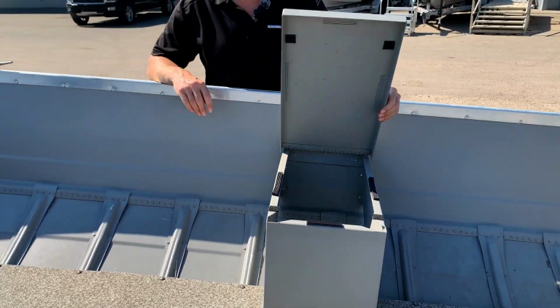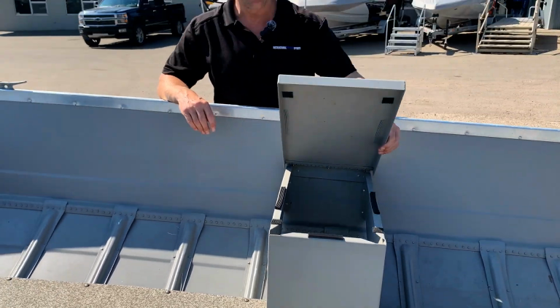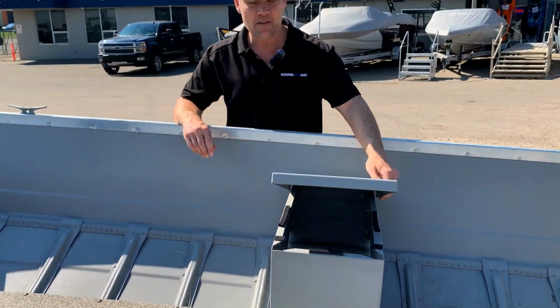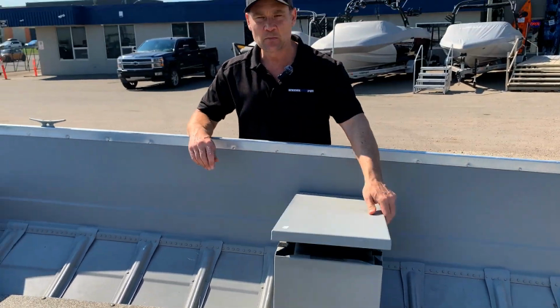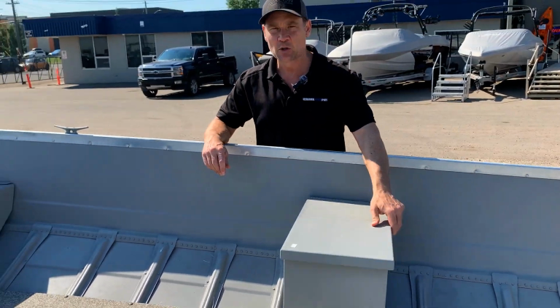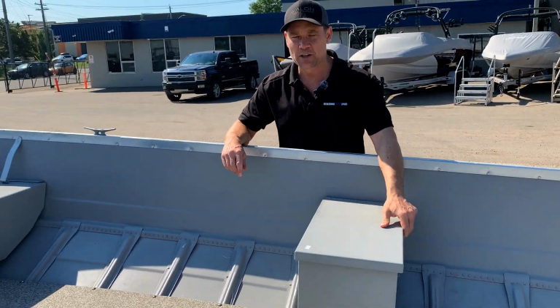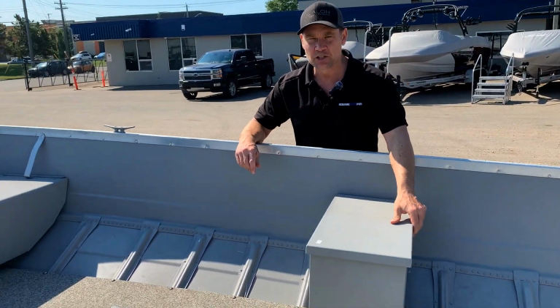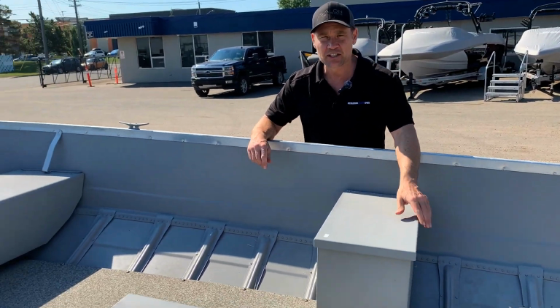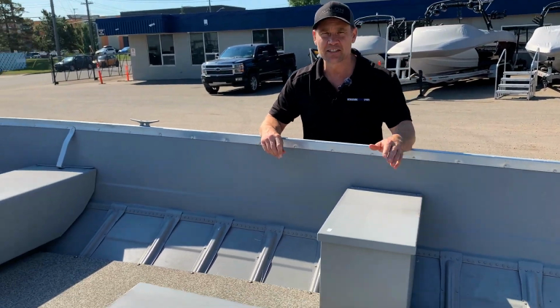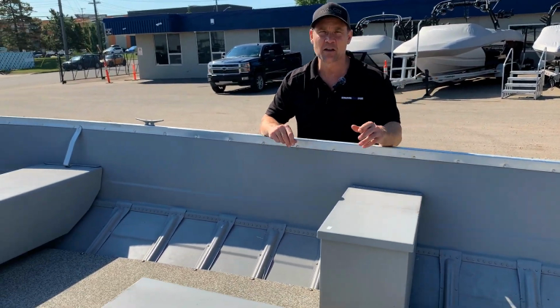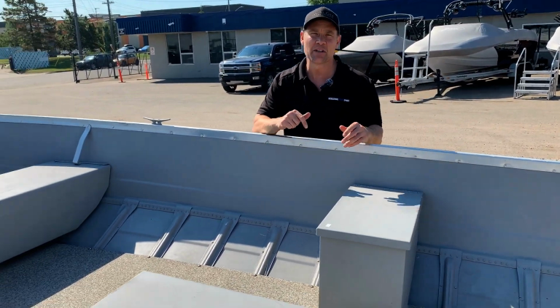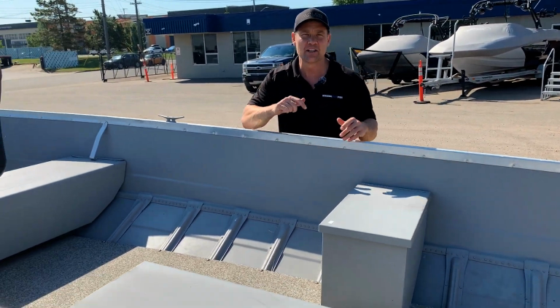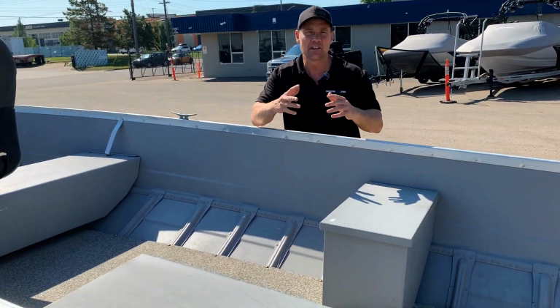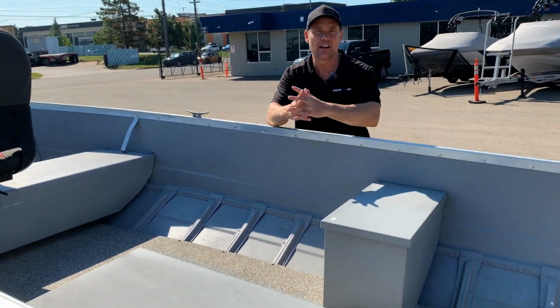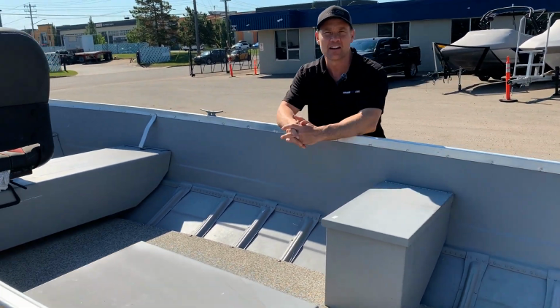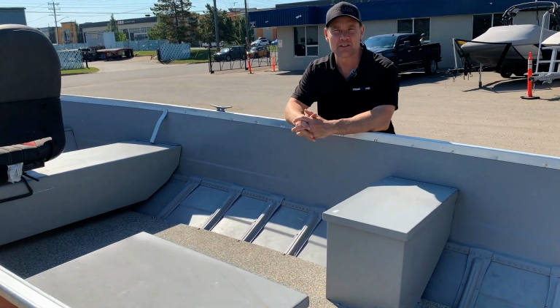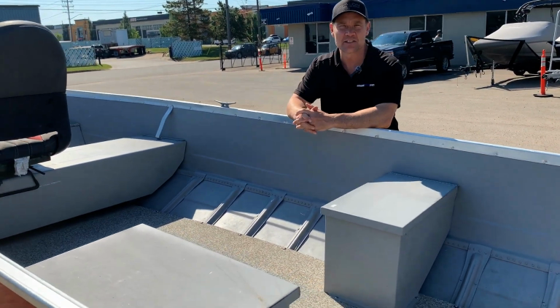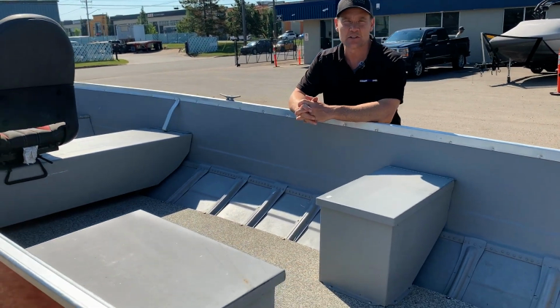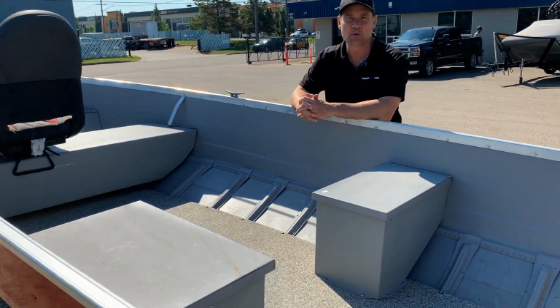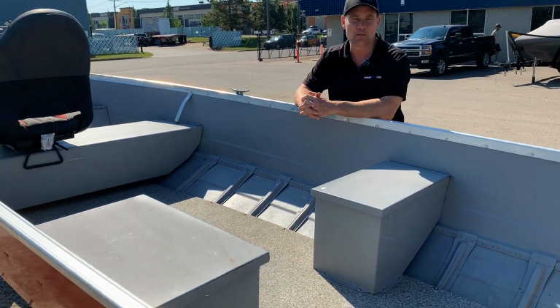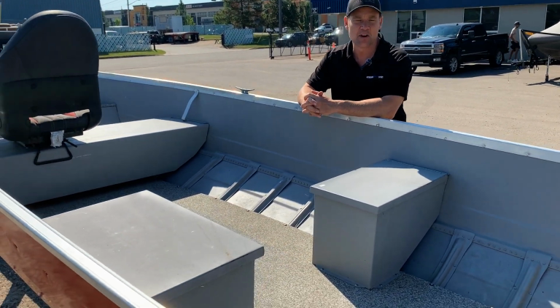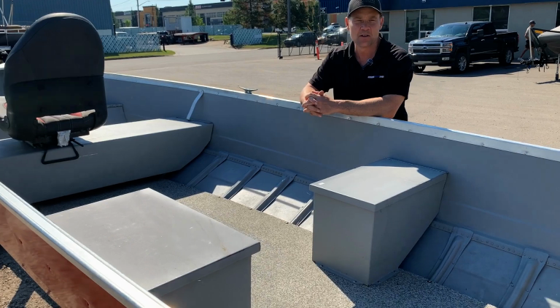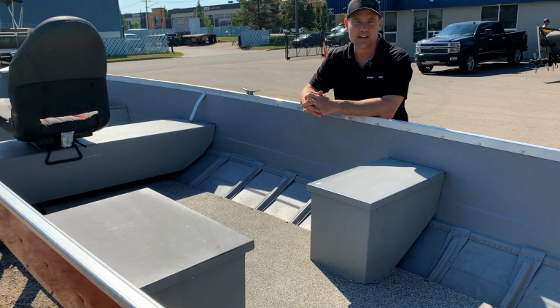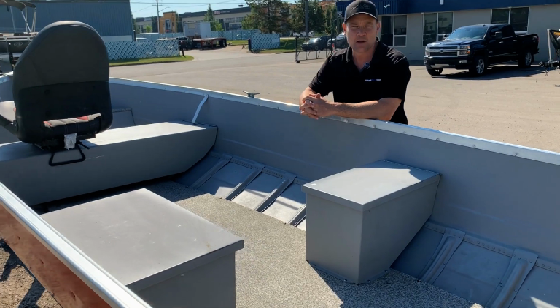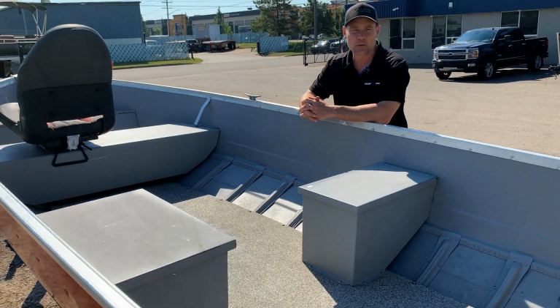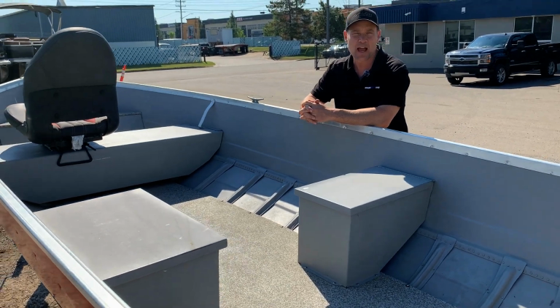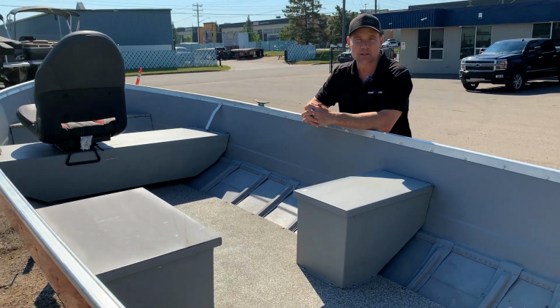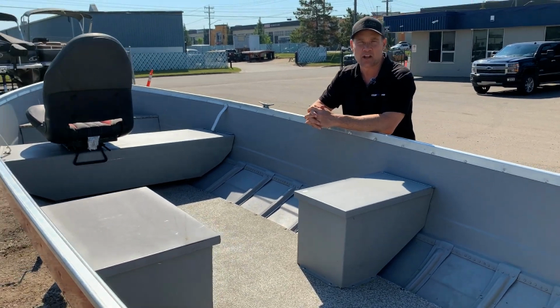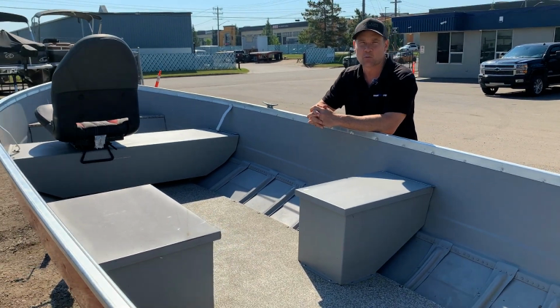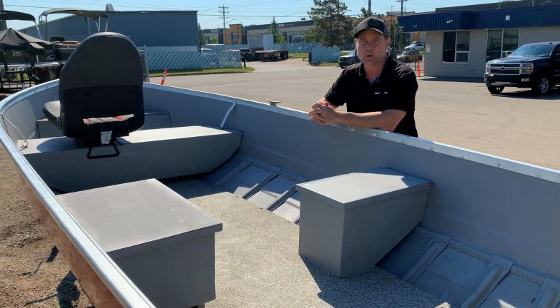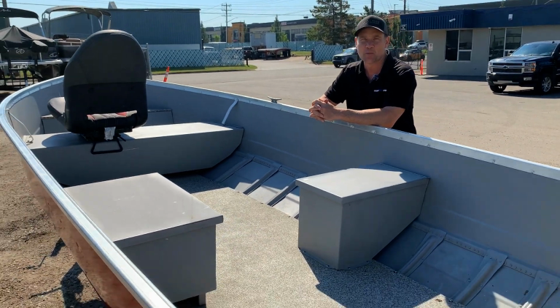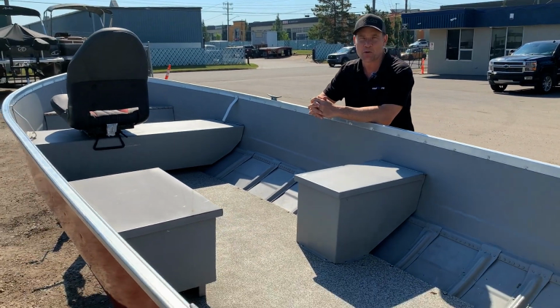If you have any more questions, just let somebody here in the sales department know and we'd be happy to tell you more about the boat.